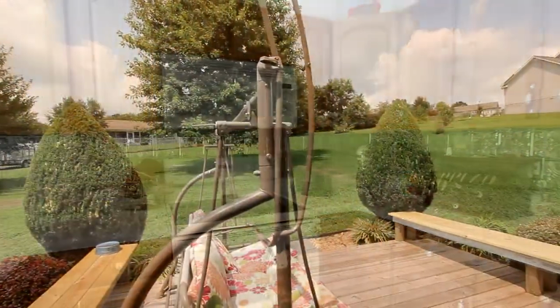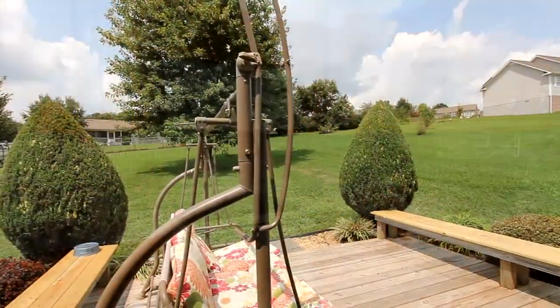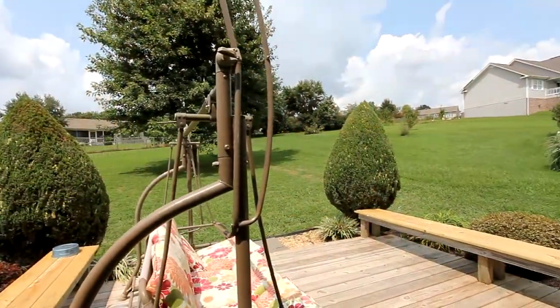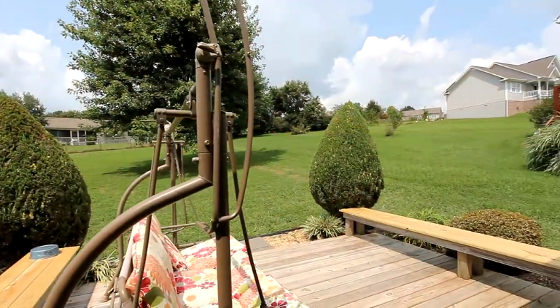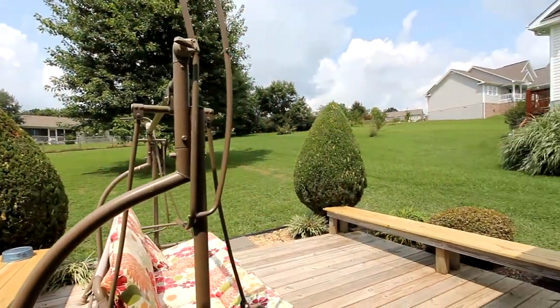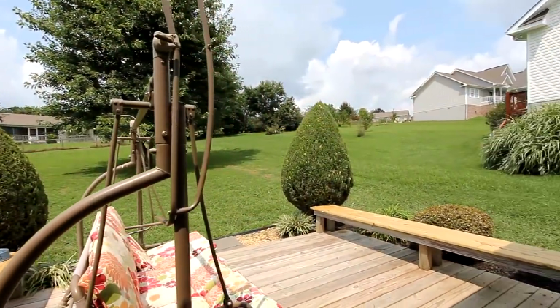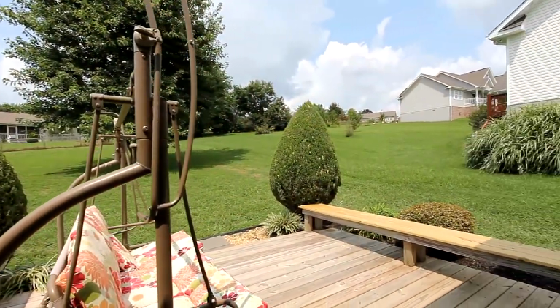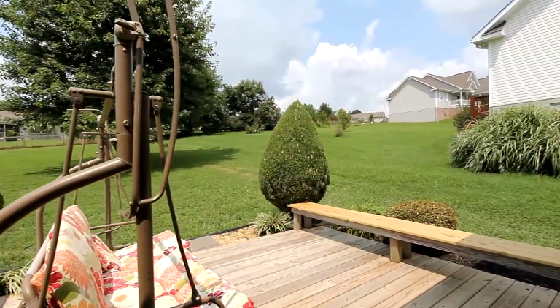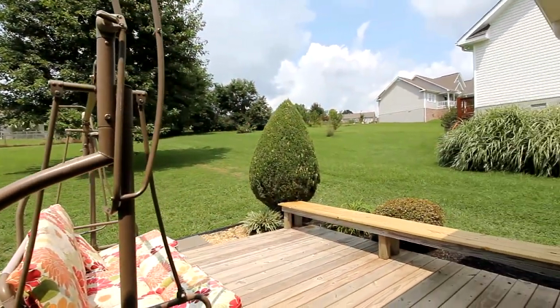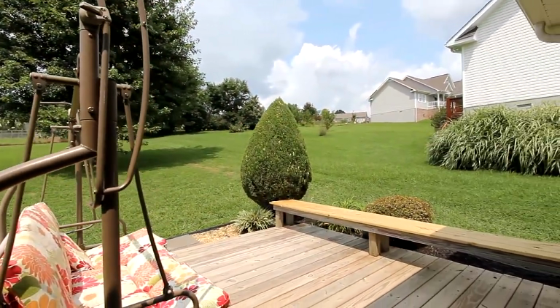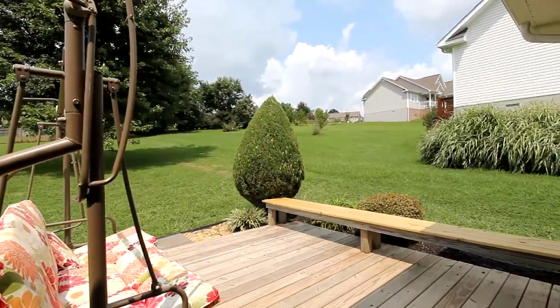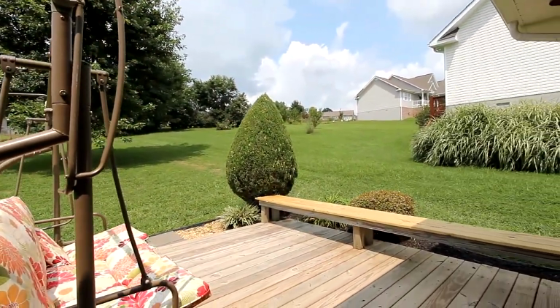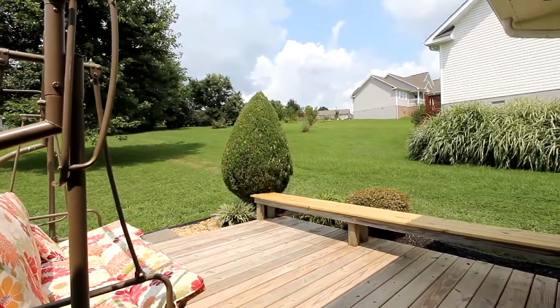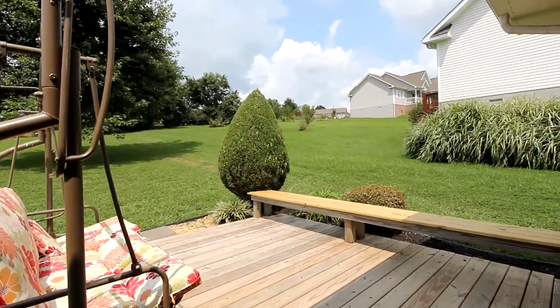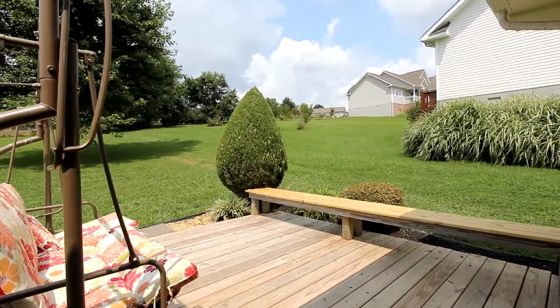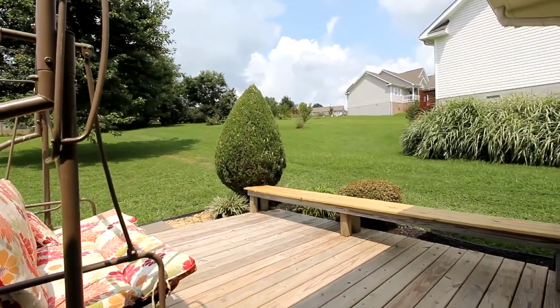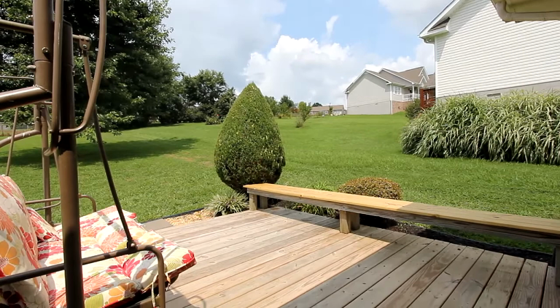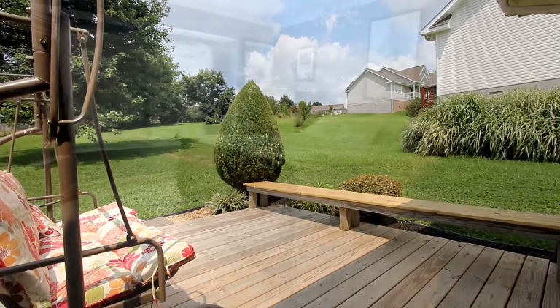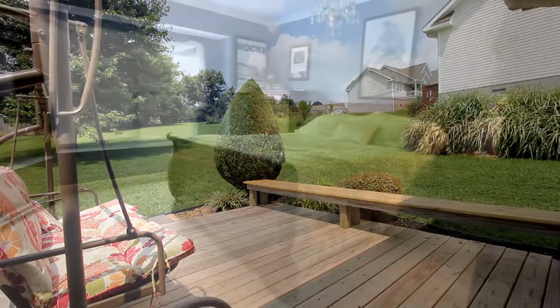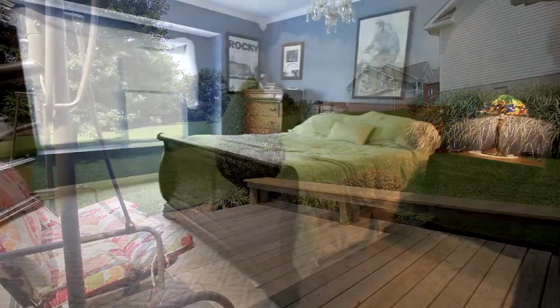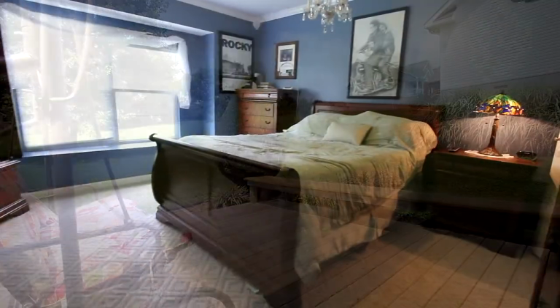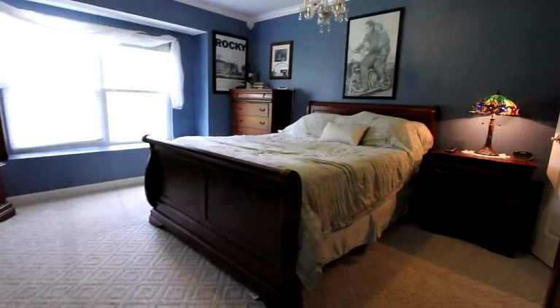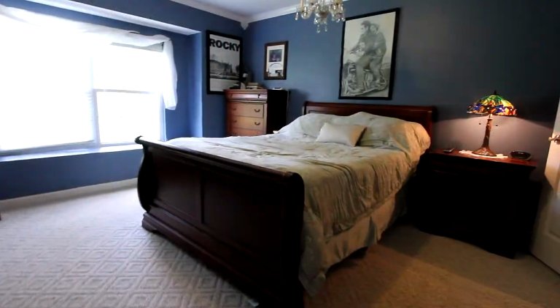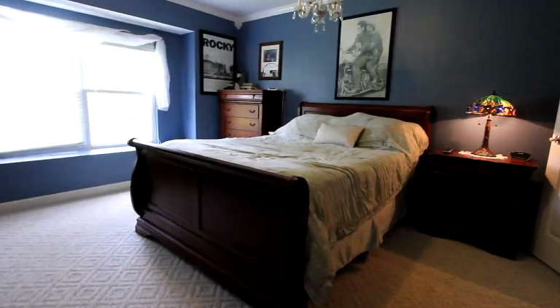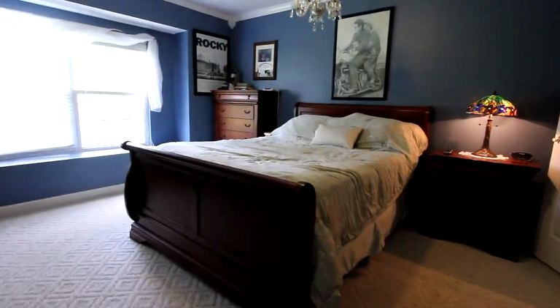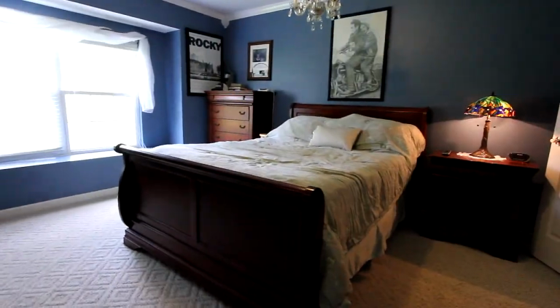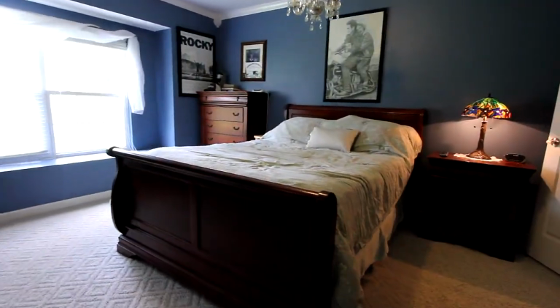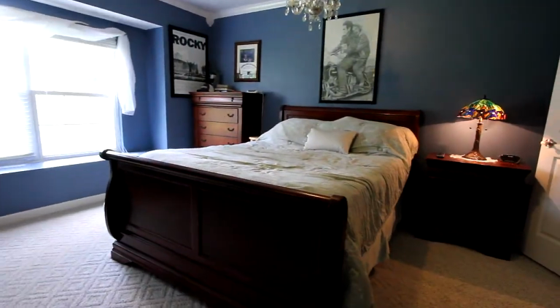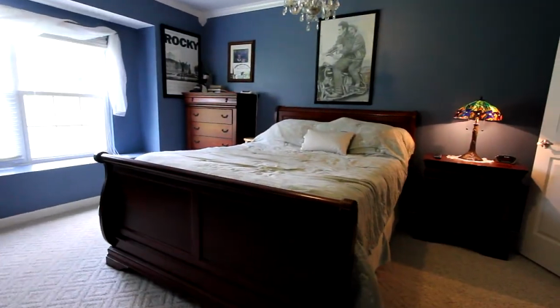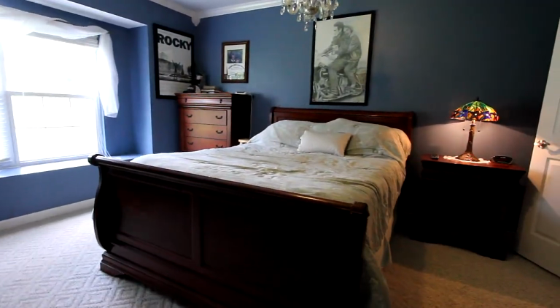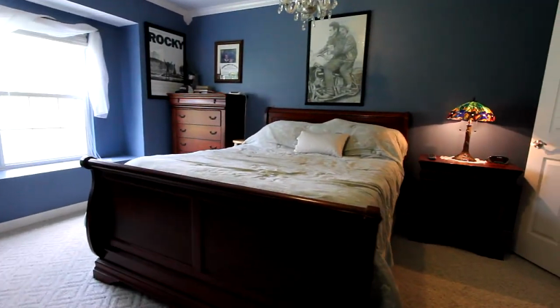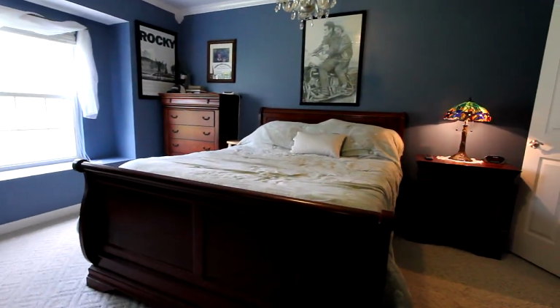Take advantage of a quiet evening on the spacious back deck. The master bedroom suite features some major upgrades.